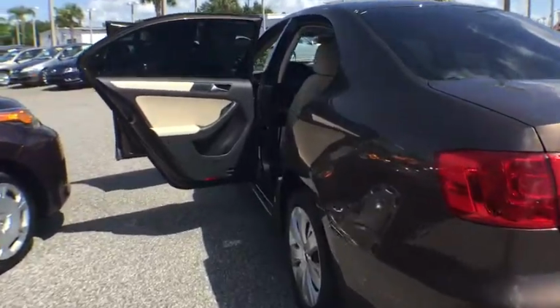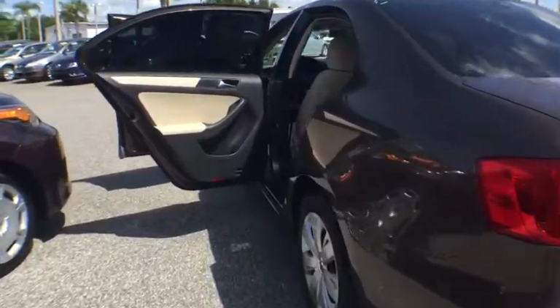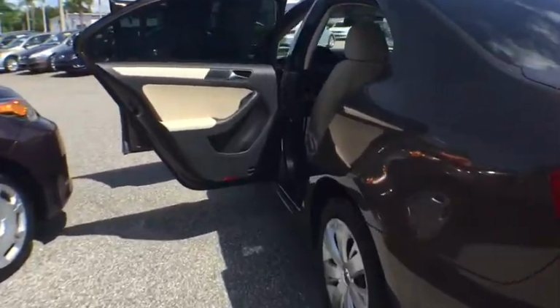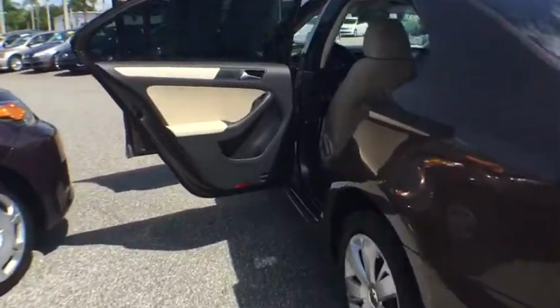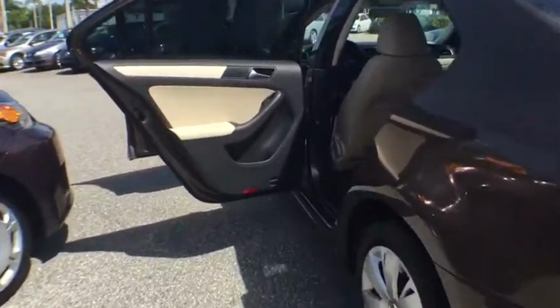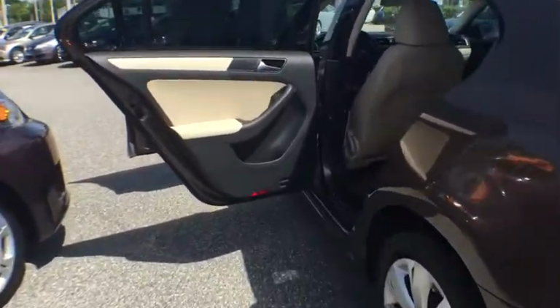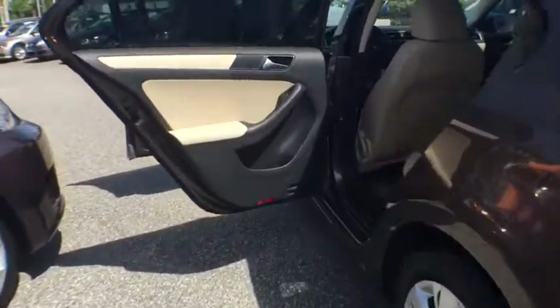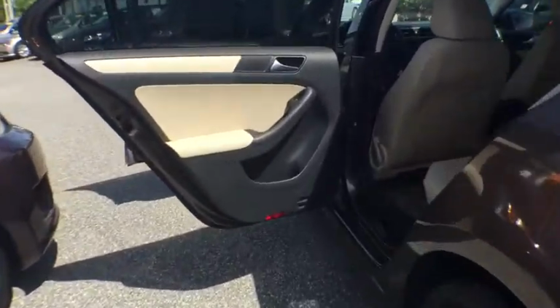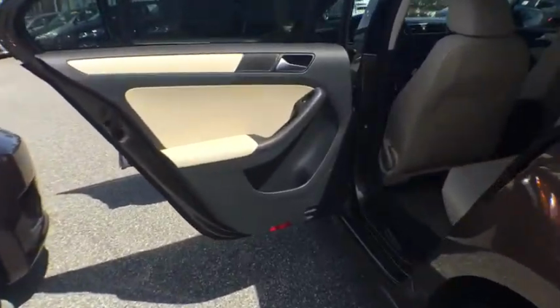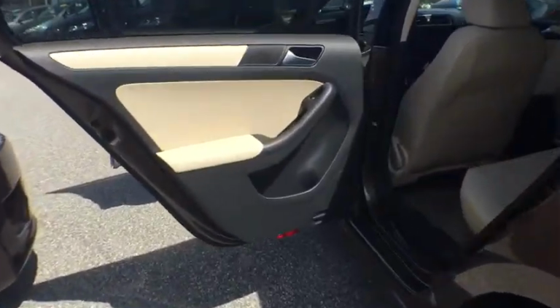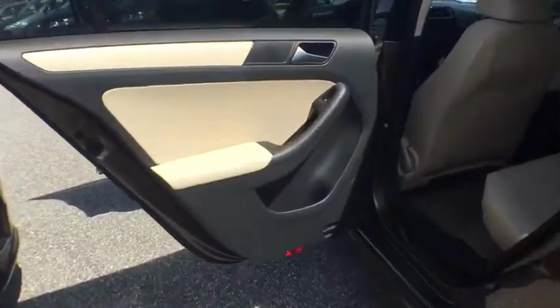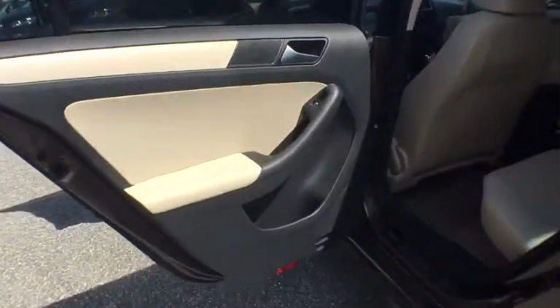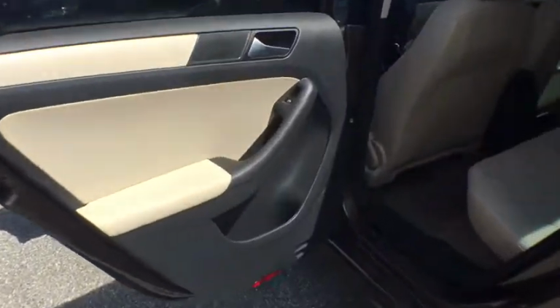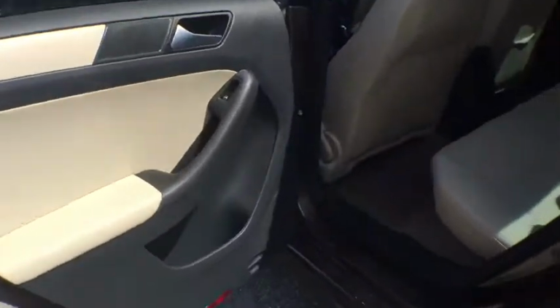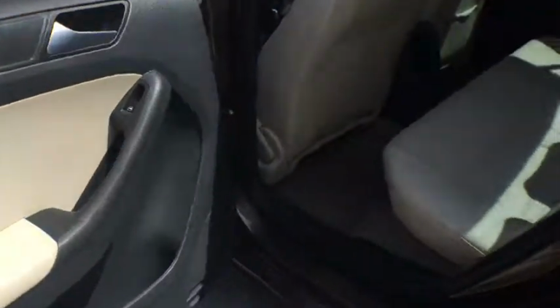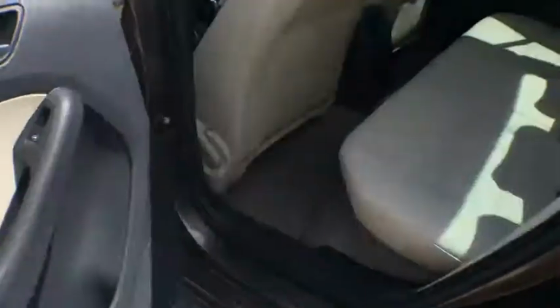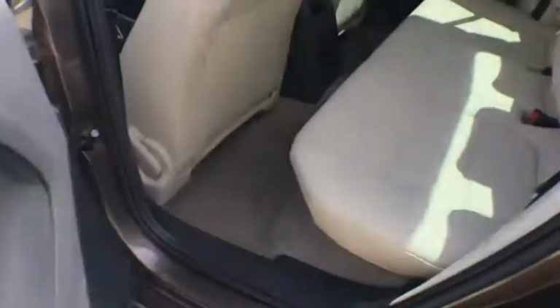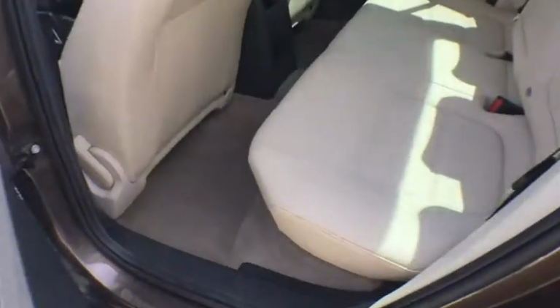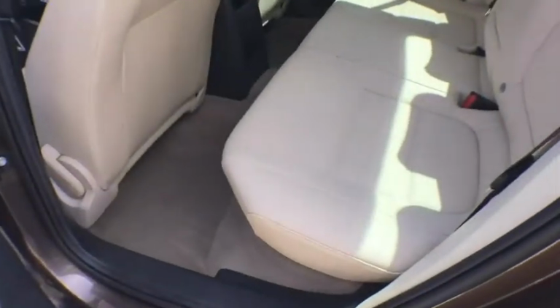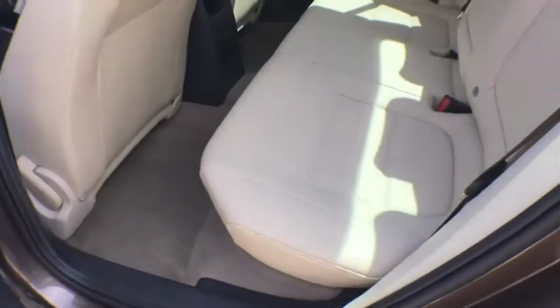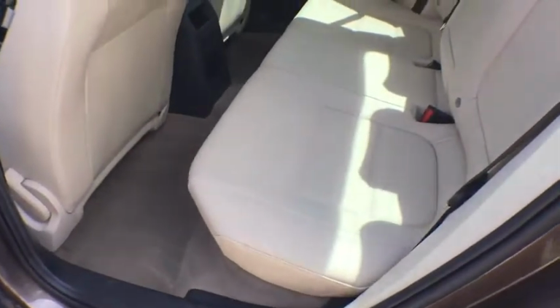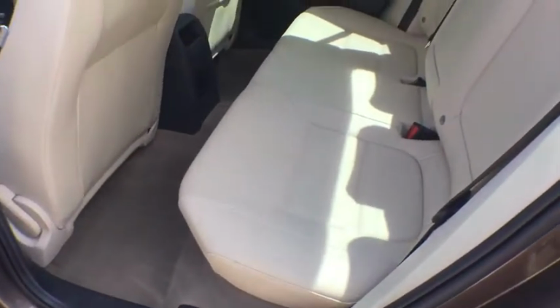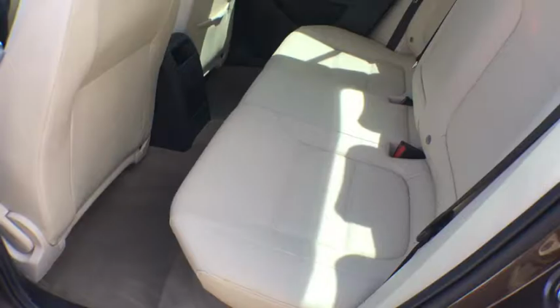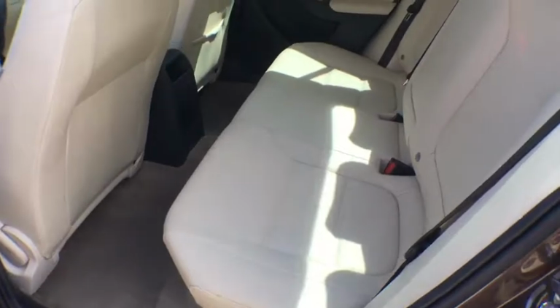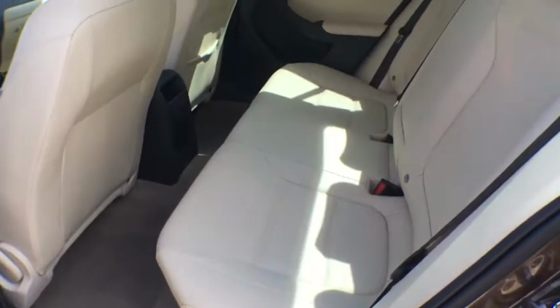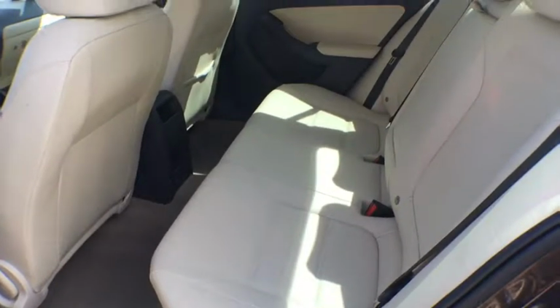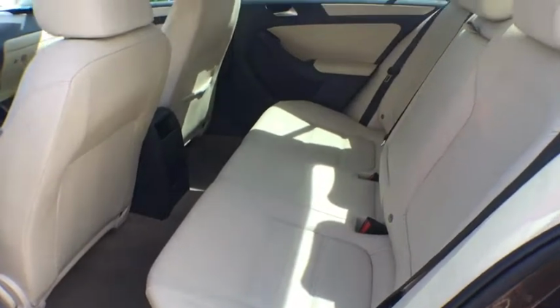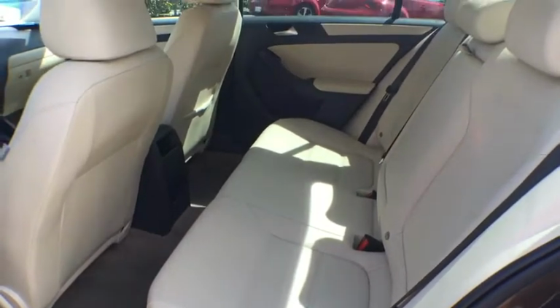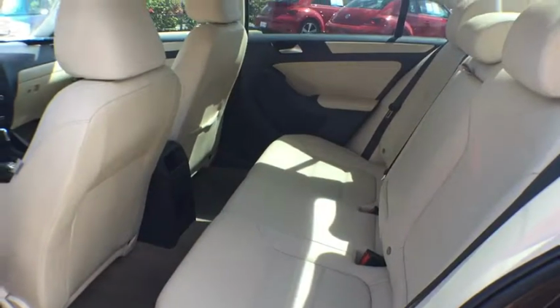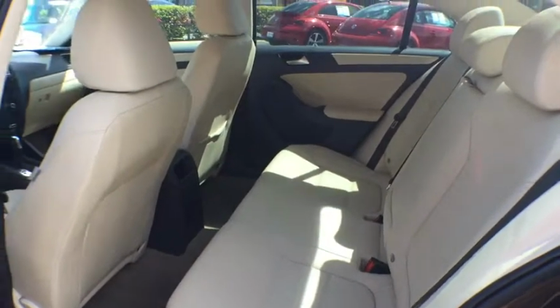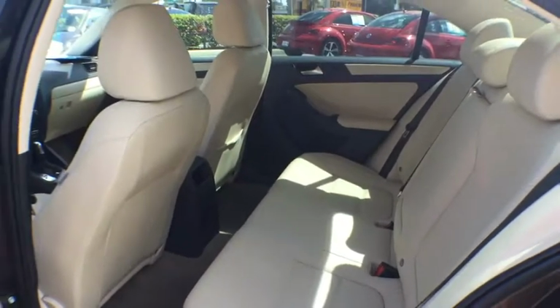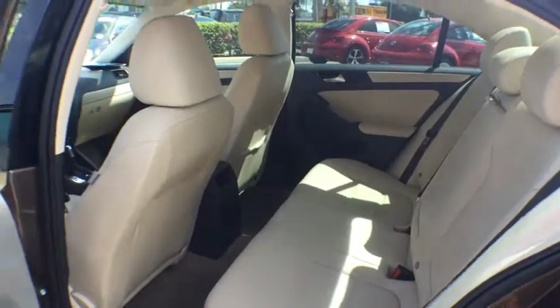Power windows. Electronic stability control. CD player. Tachometer. Remote keyless entry. Overhead console. Brake assist. Panic alarm.